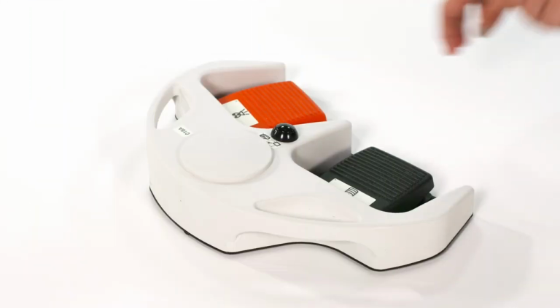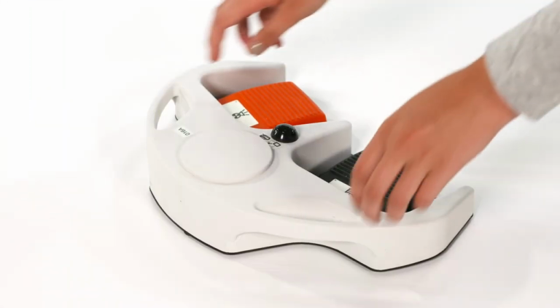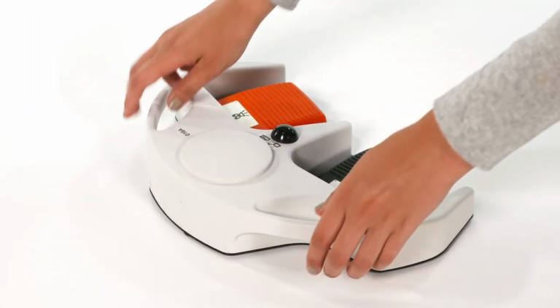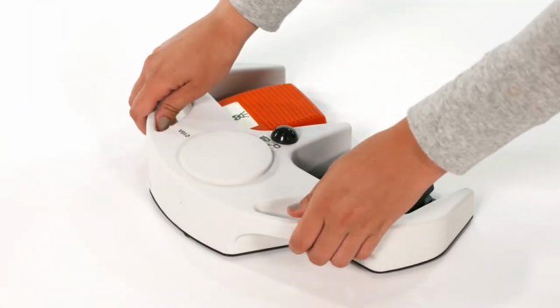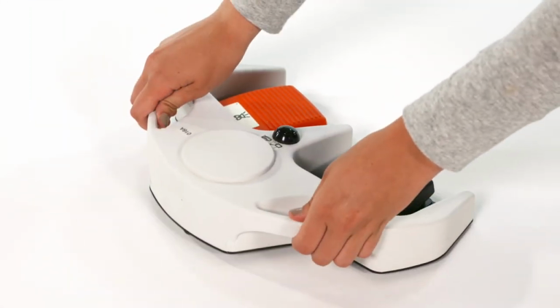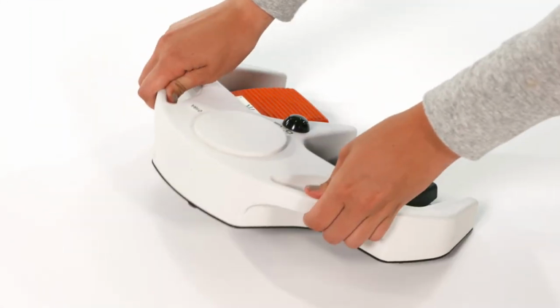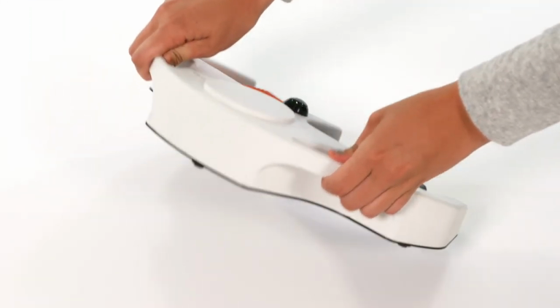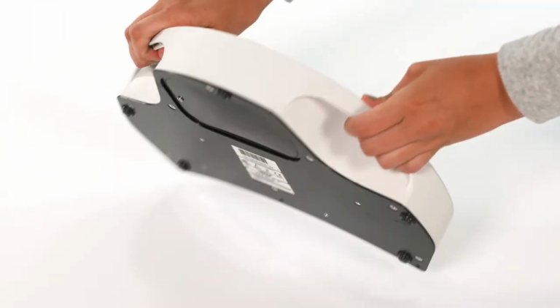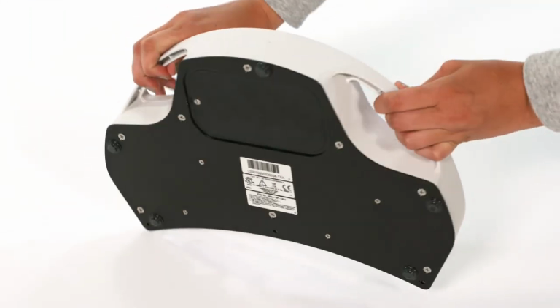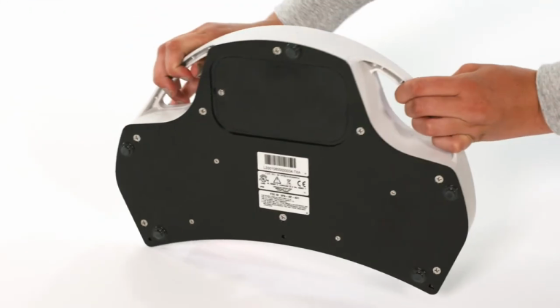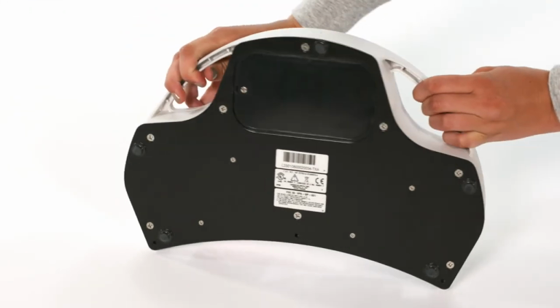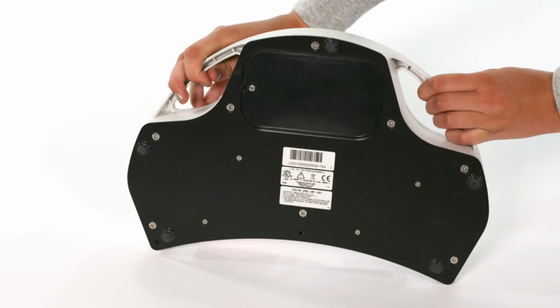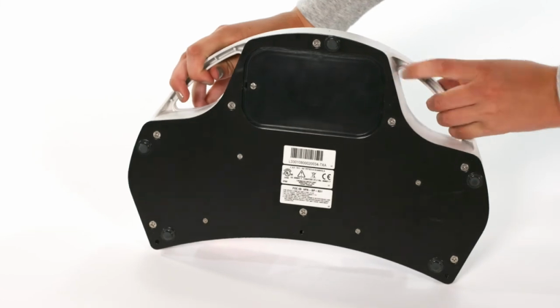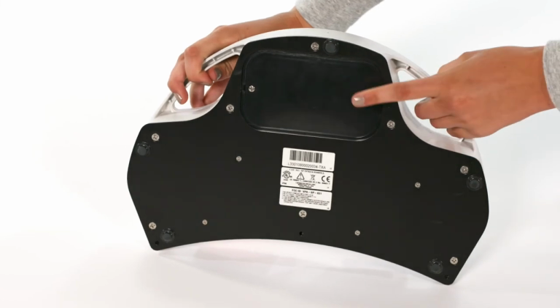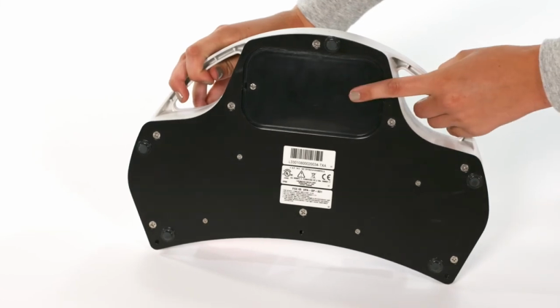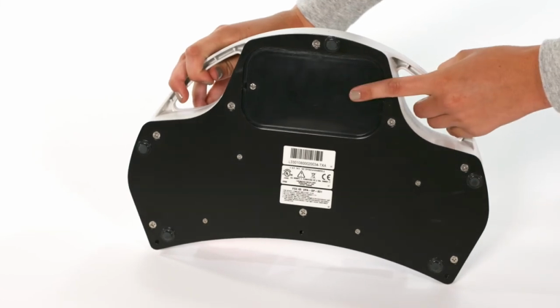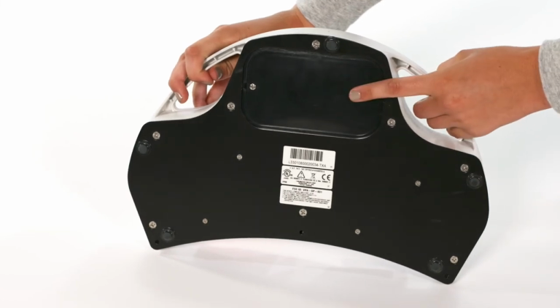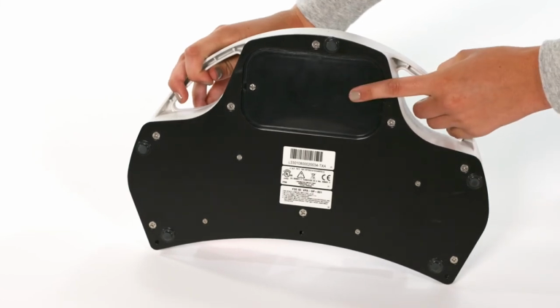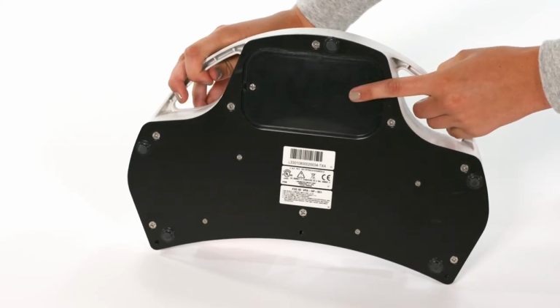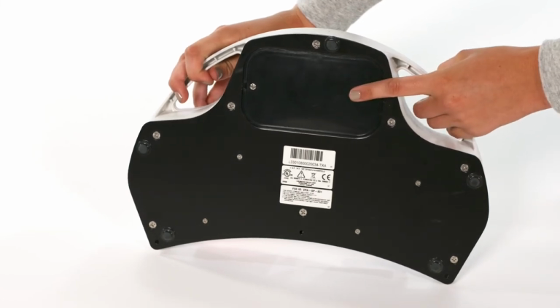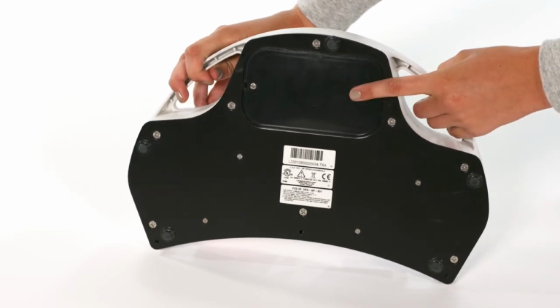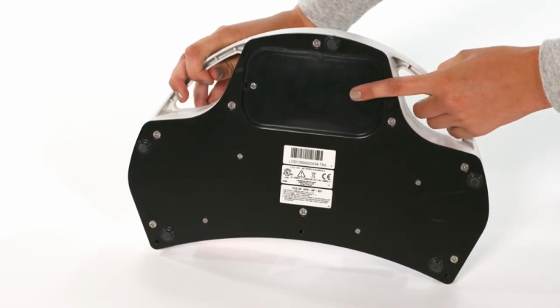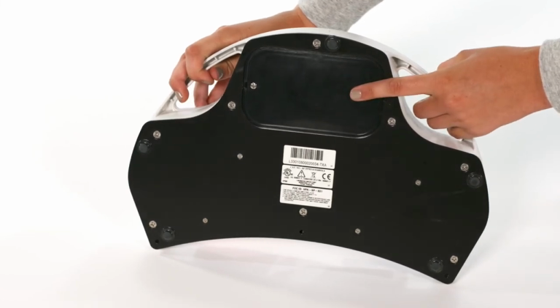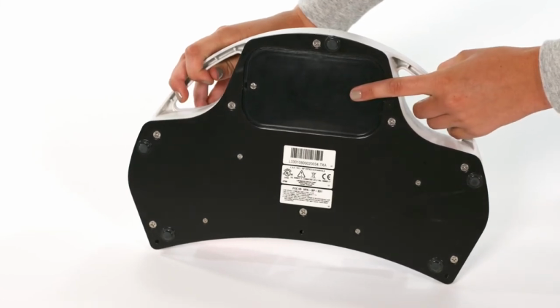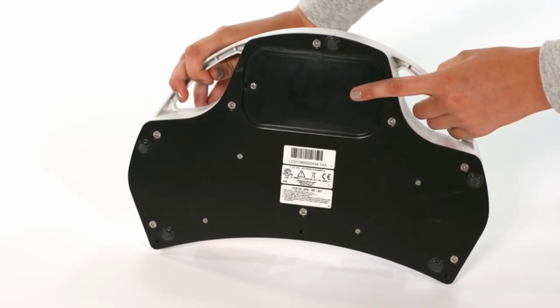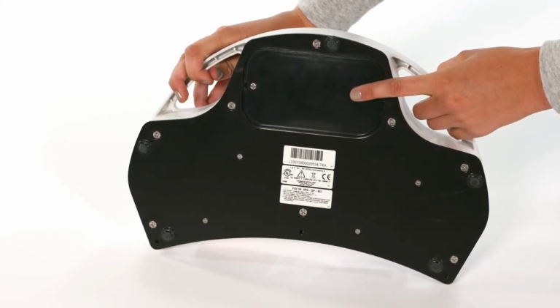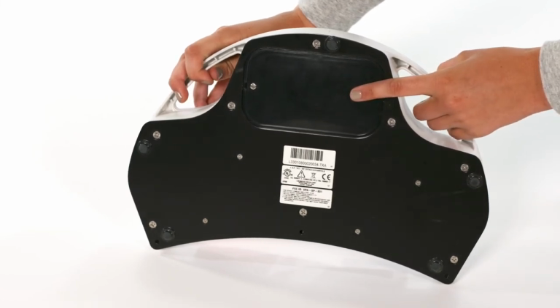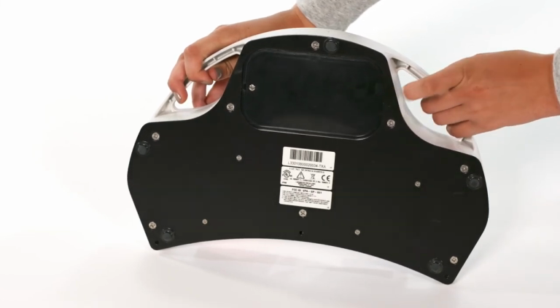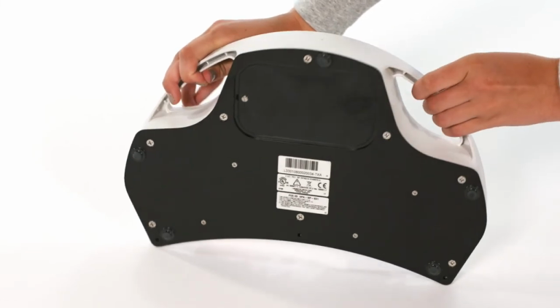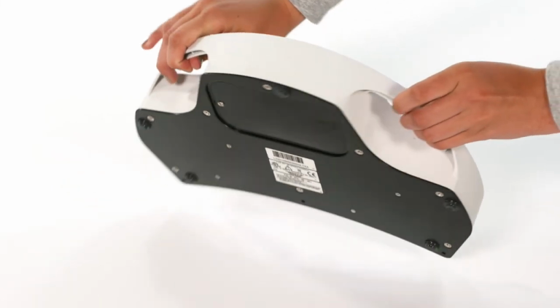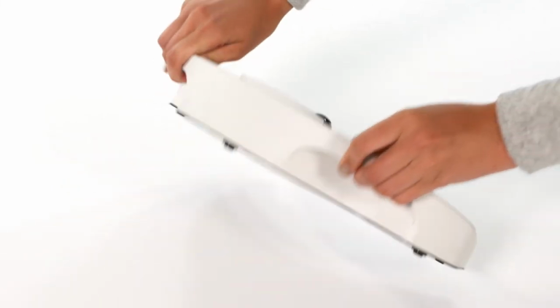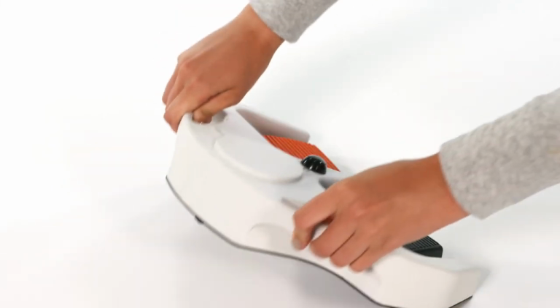If the foot pedal is not taking images, it is likely time to change the batteries. Change them and try again.